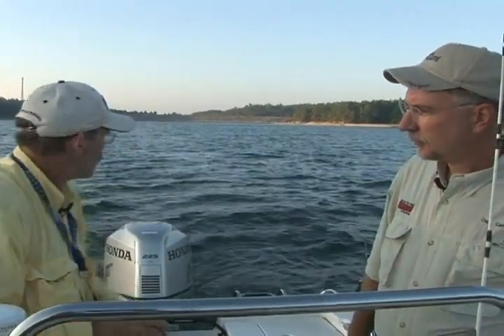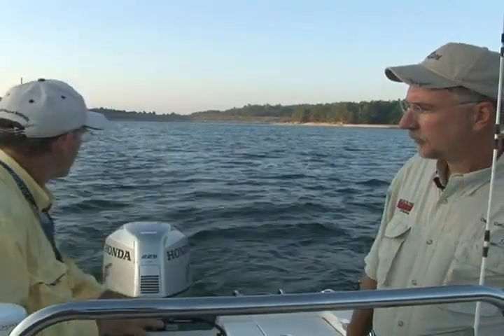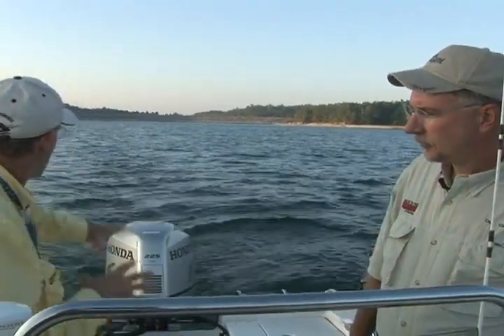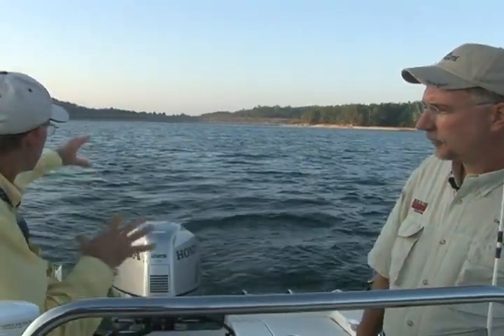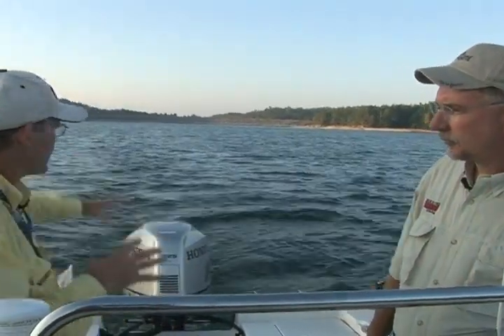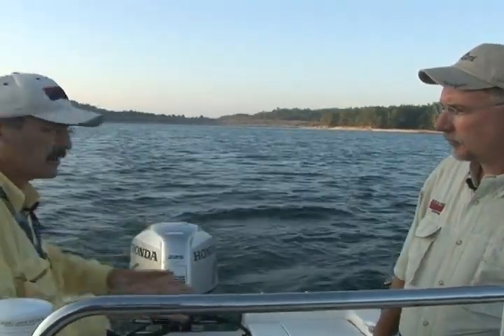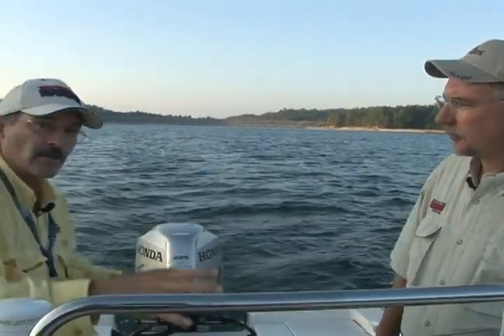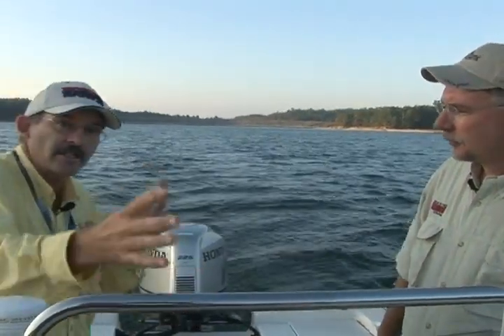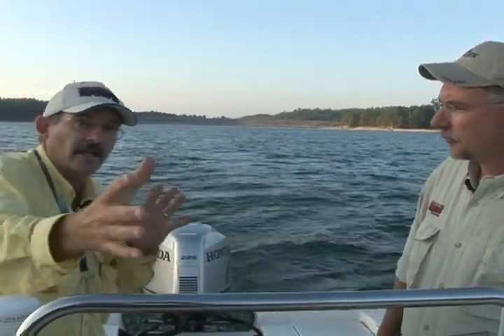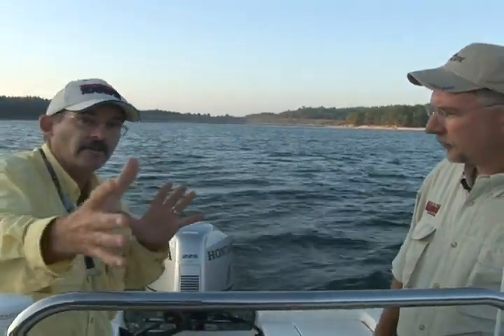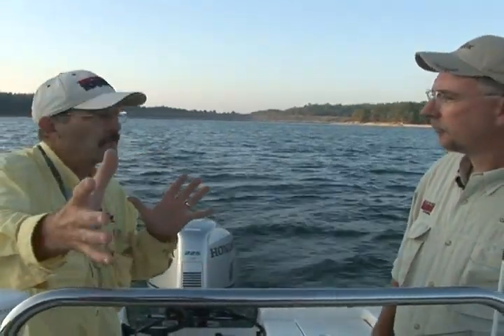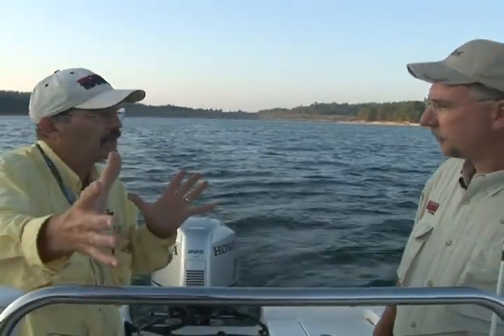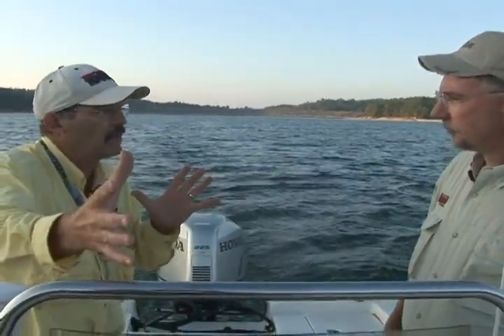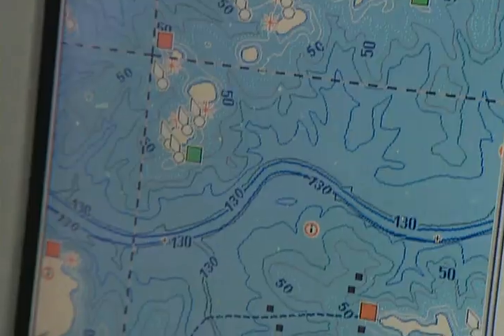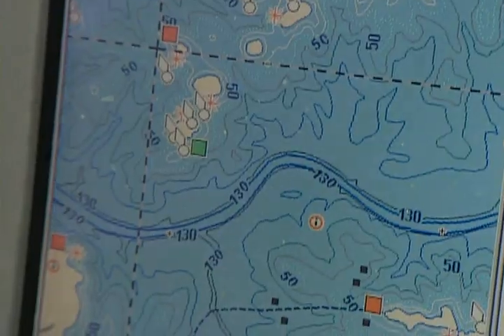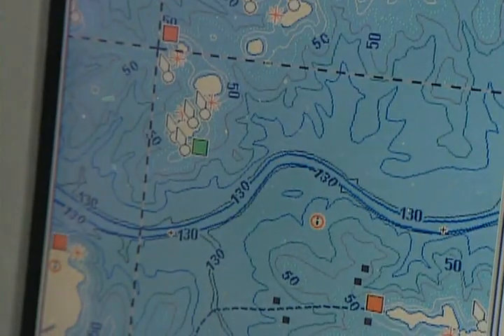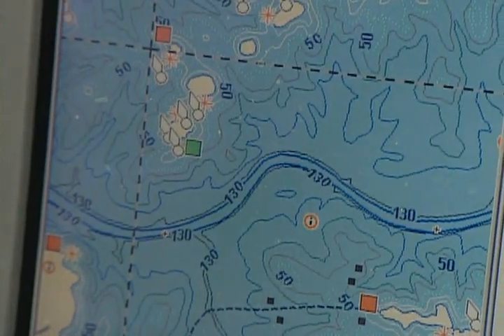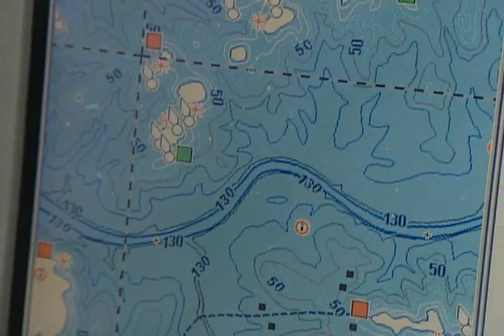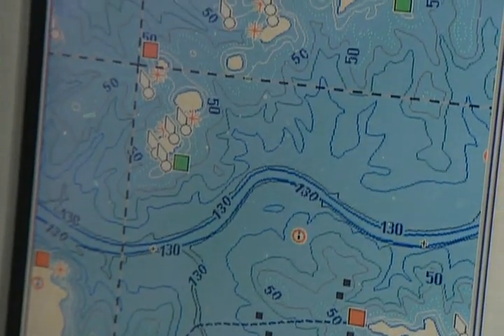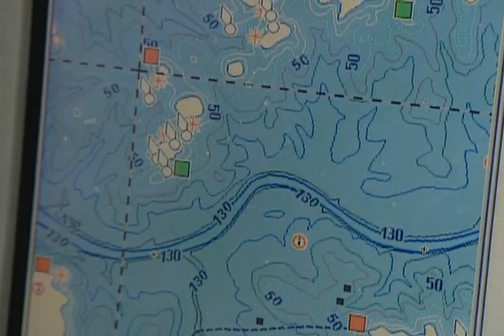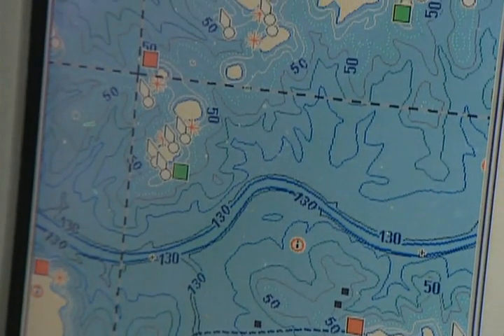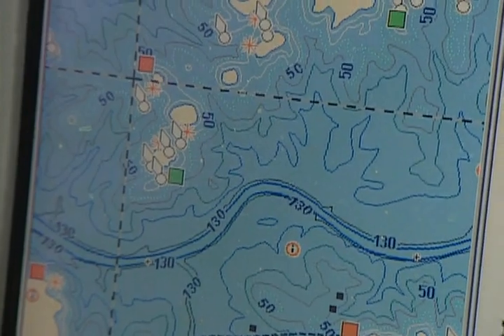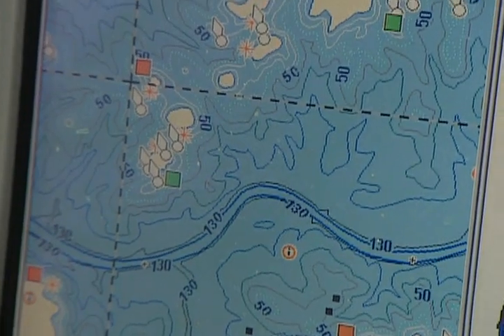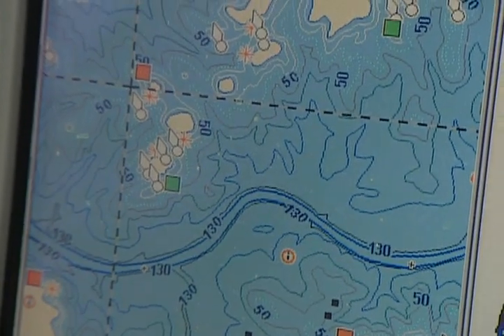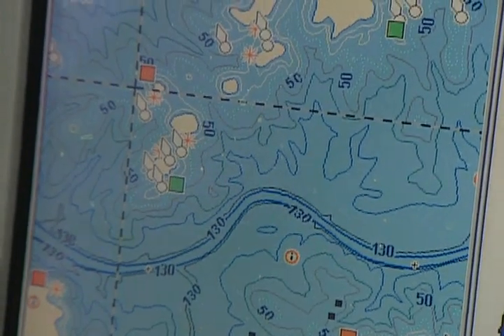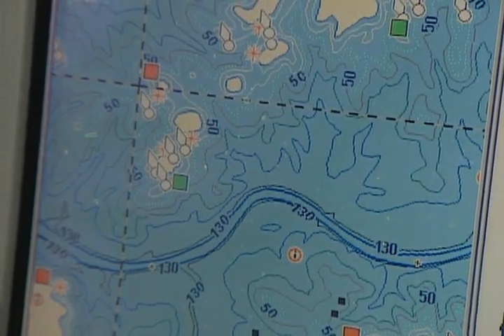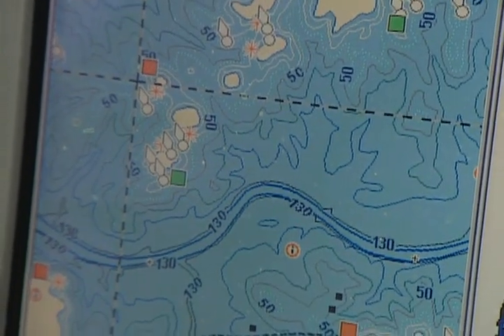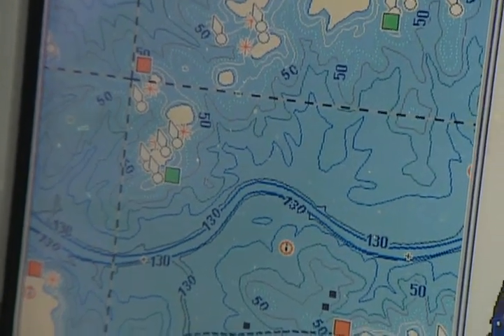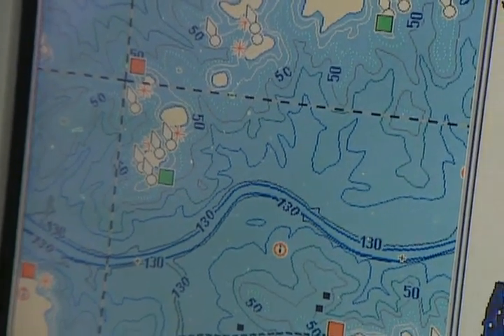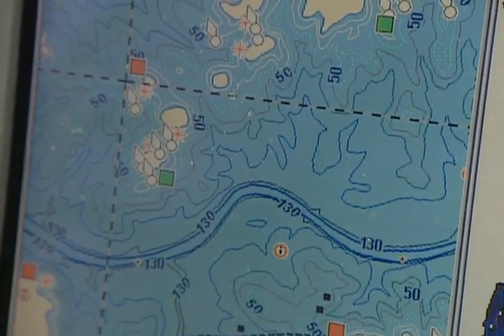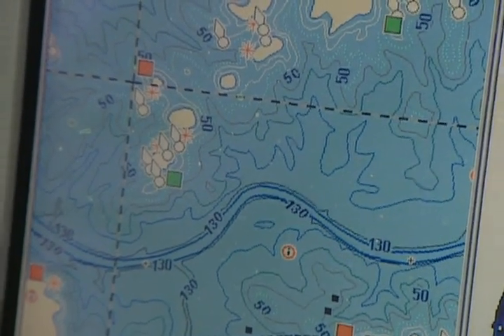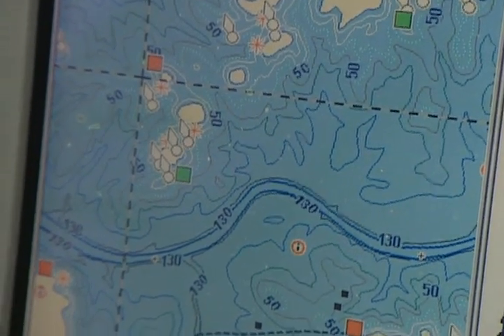What I've got here is basically a creek channel that's a mile long. The fish may be on that end, they may be on that end, or anywhere in between.